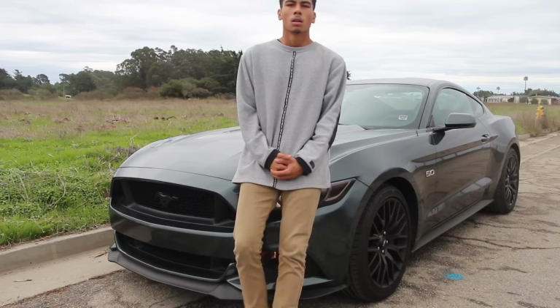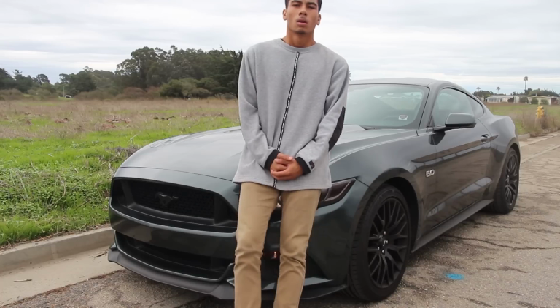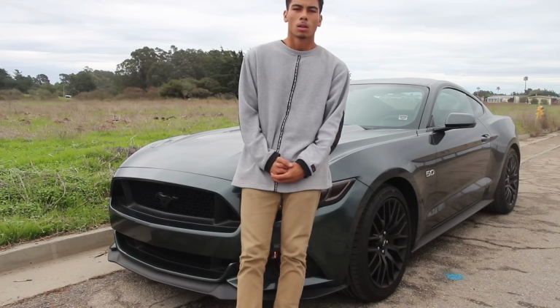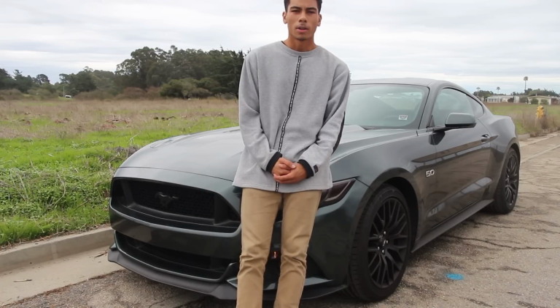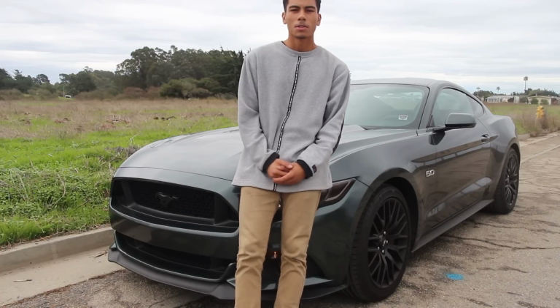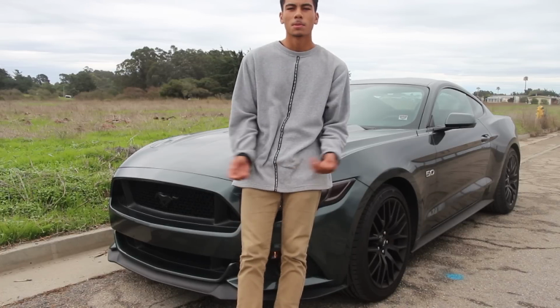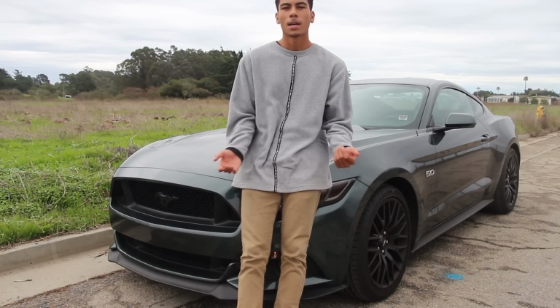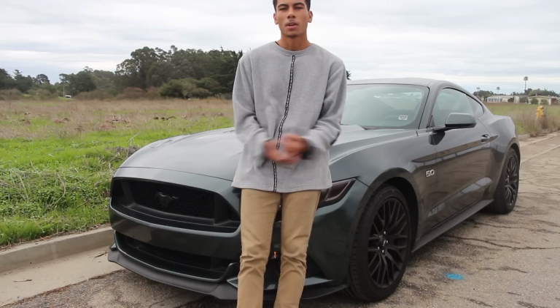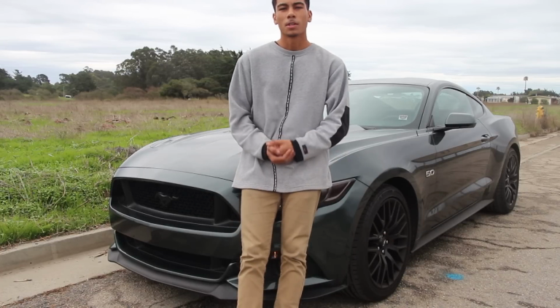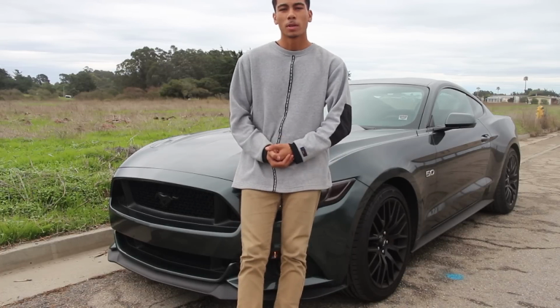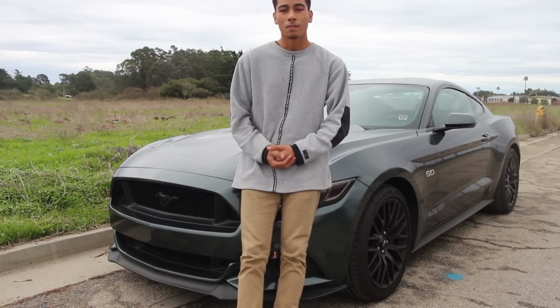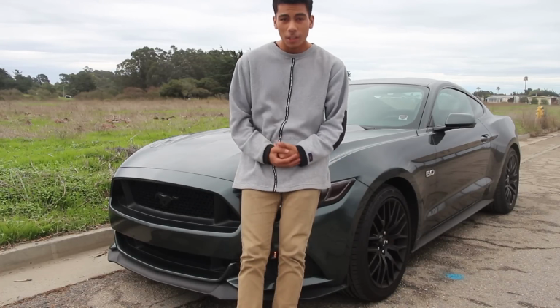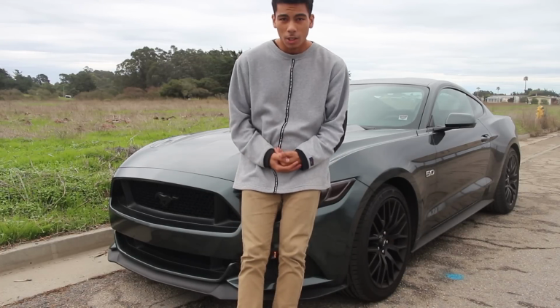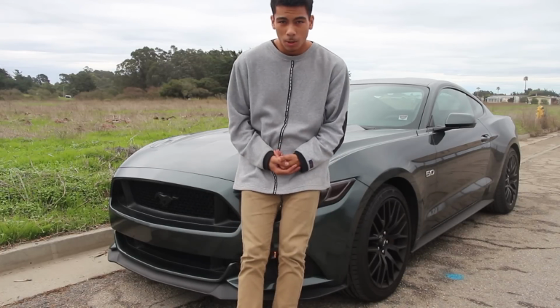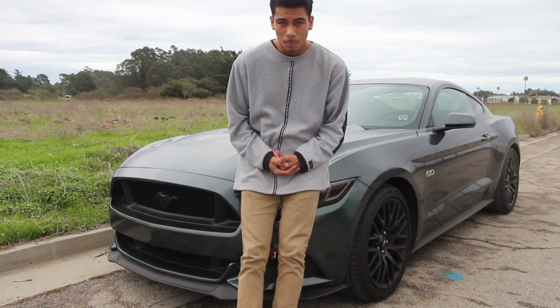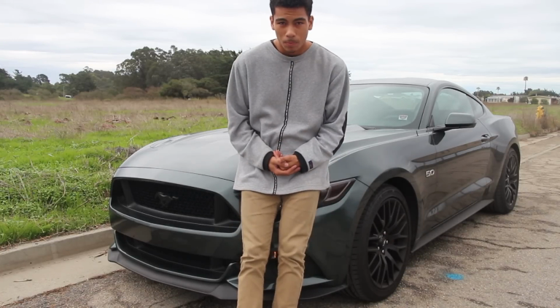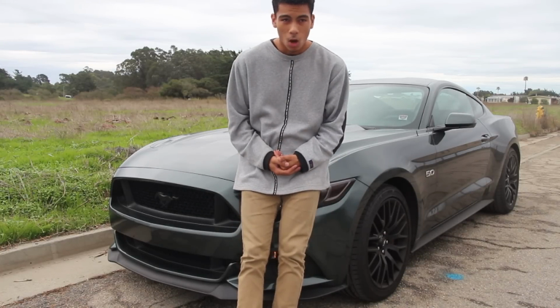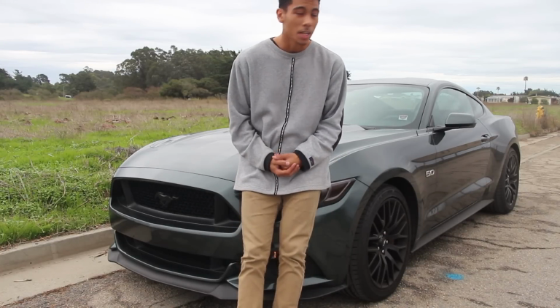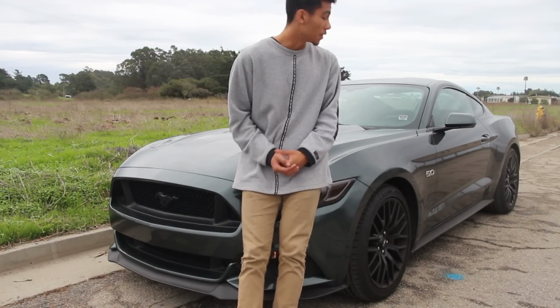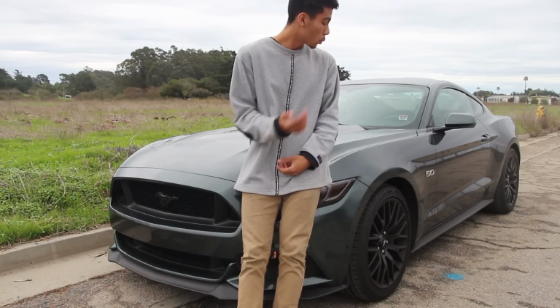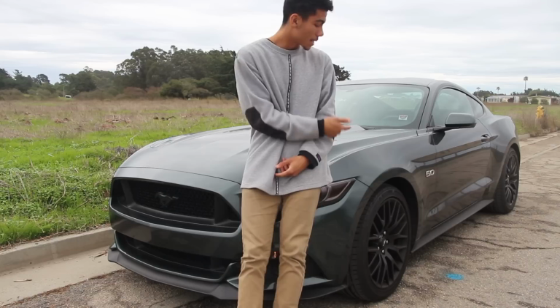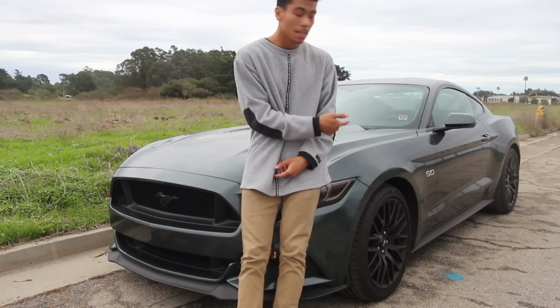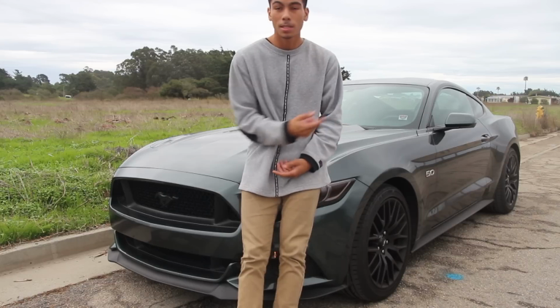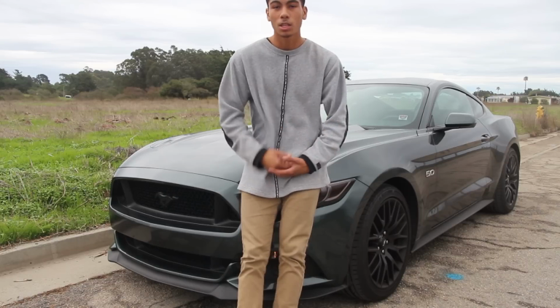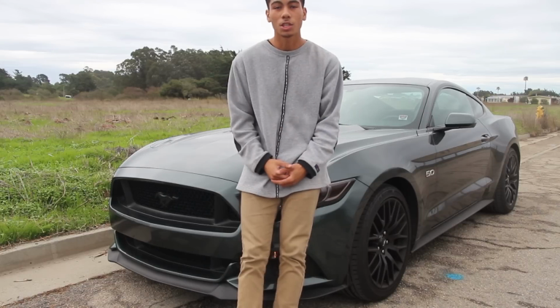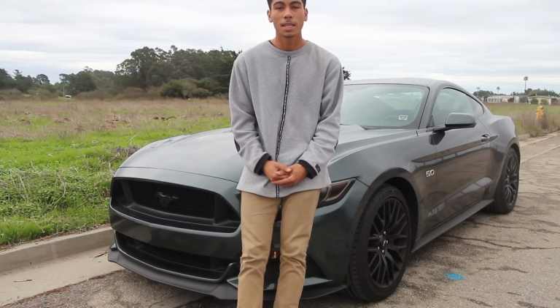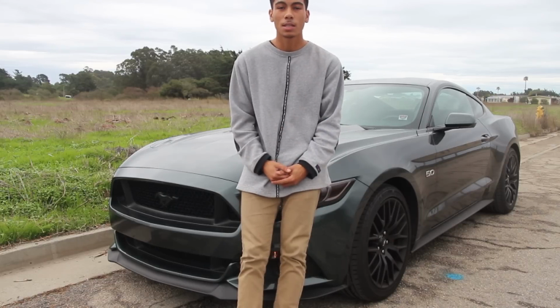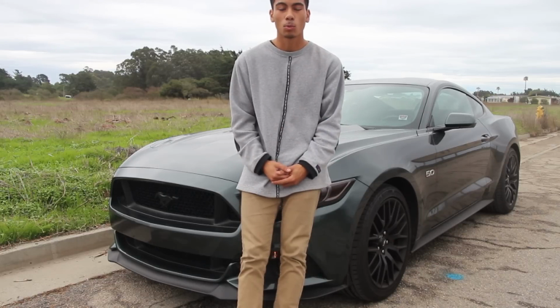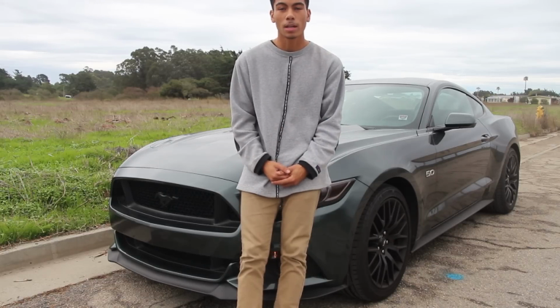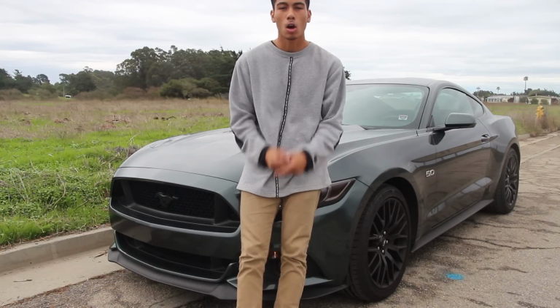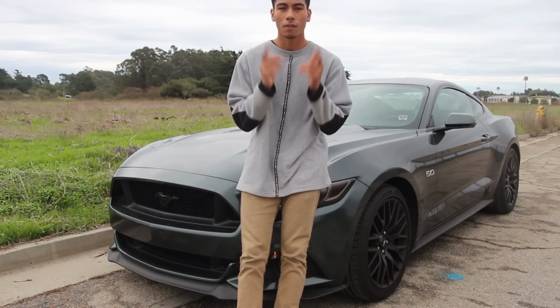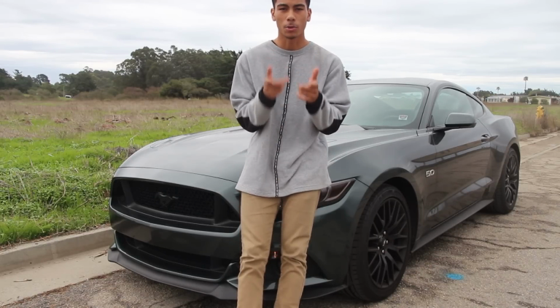Hello again YouTube. Today we're going to be doing a video on if the 2016 Mustang GT is the right car for you.